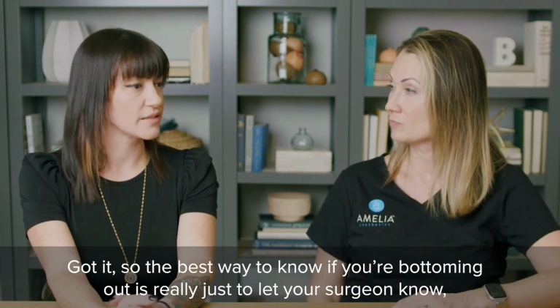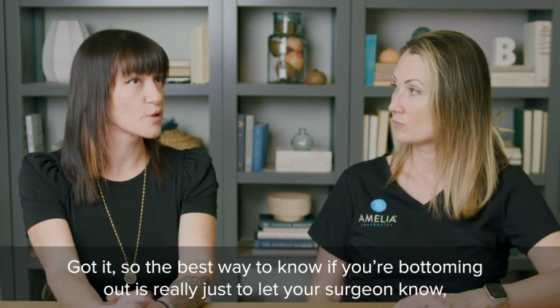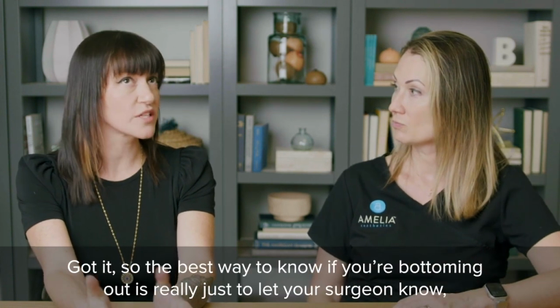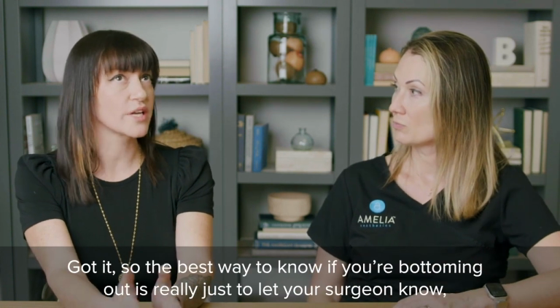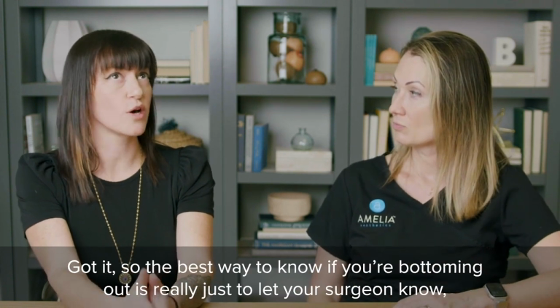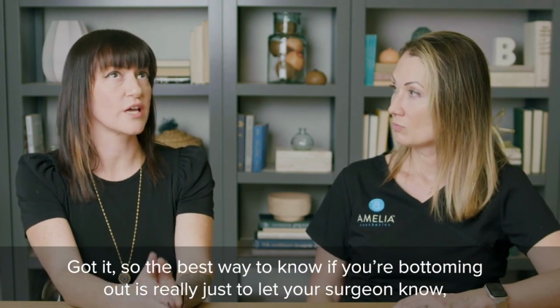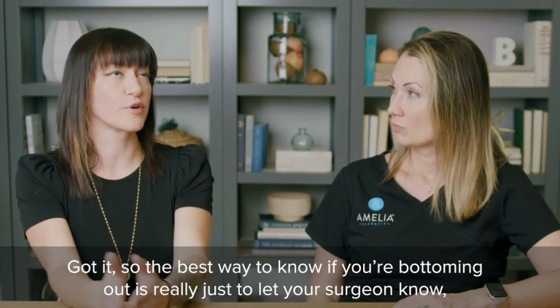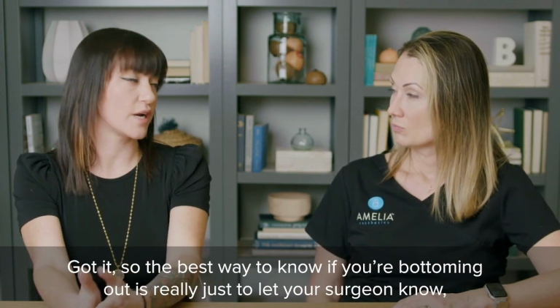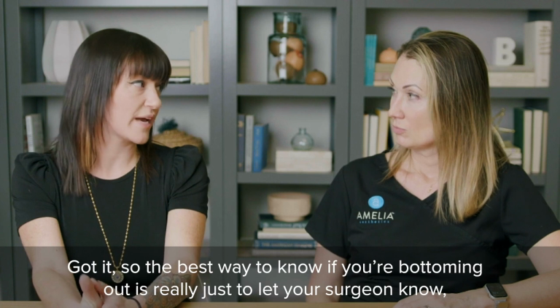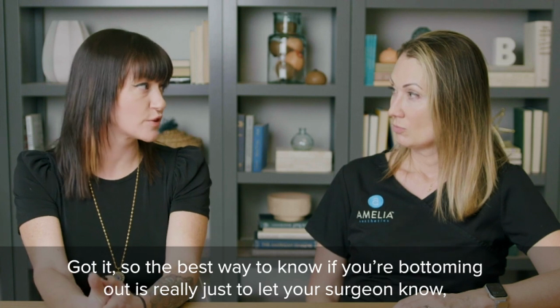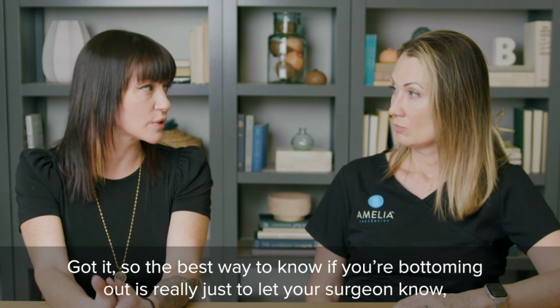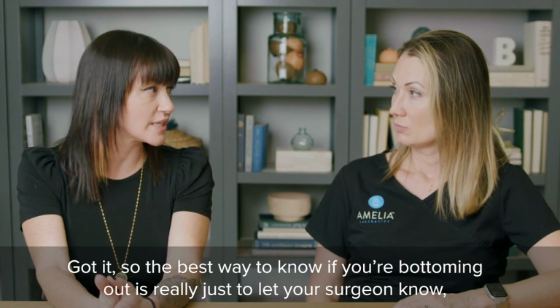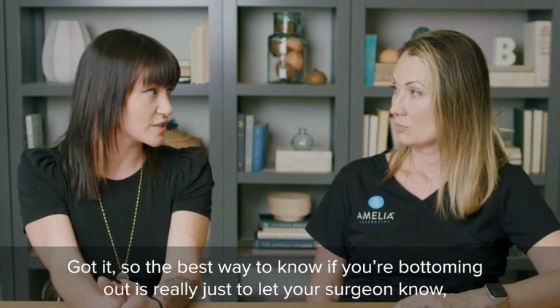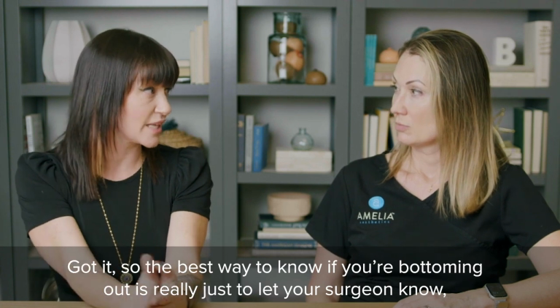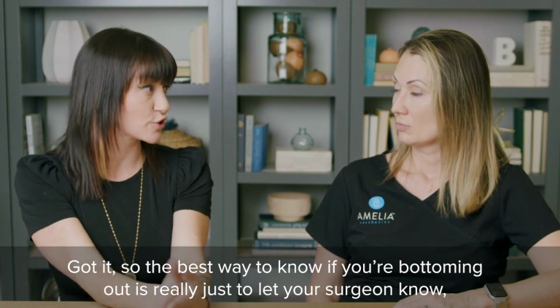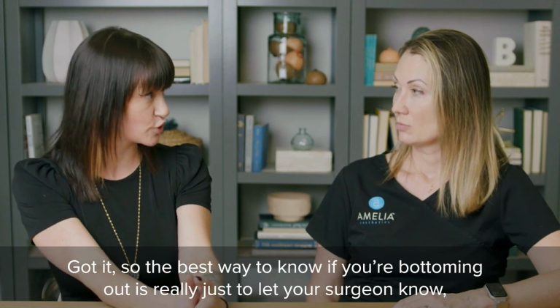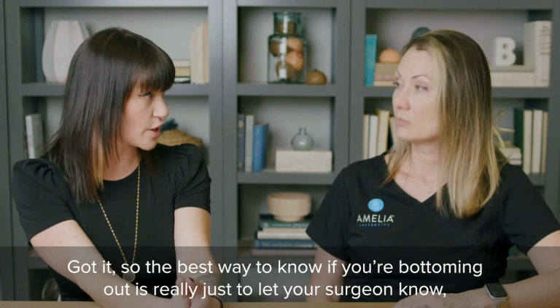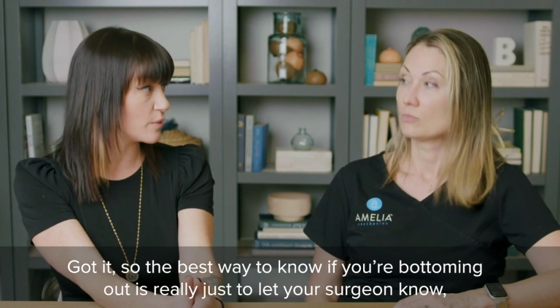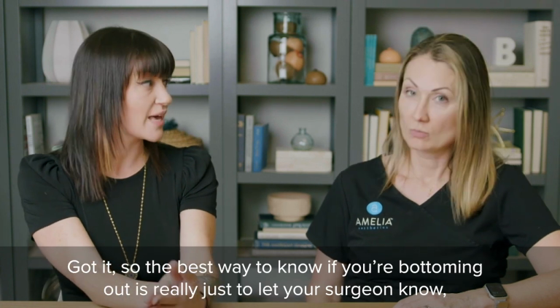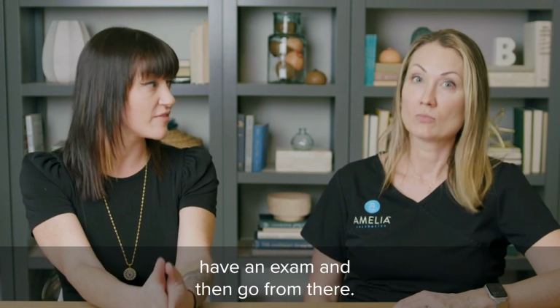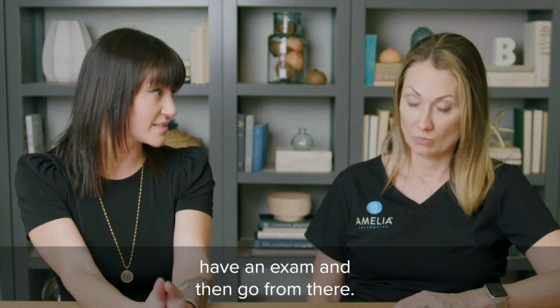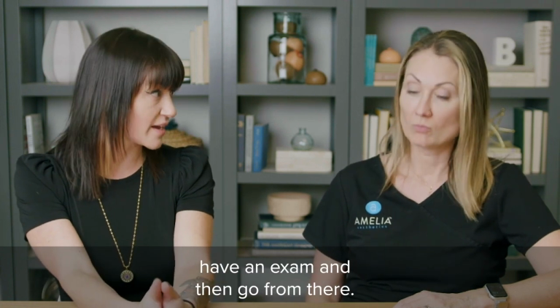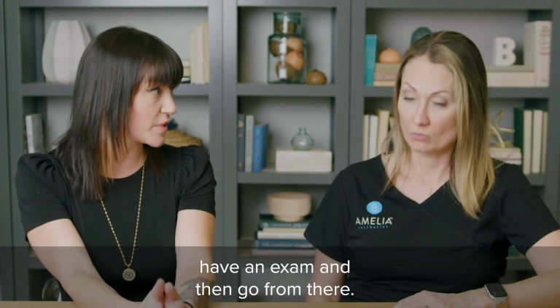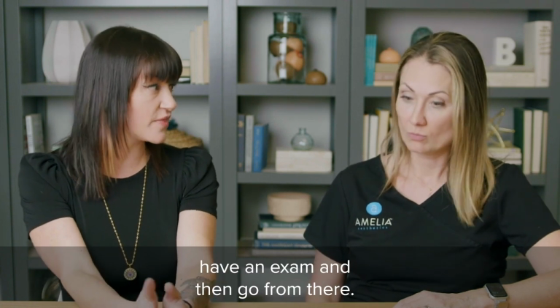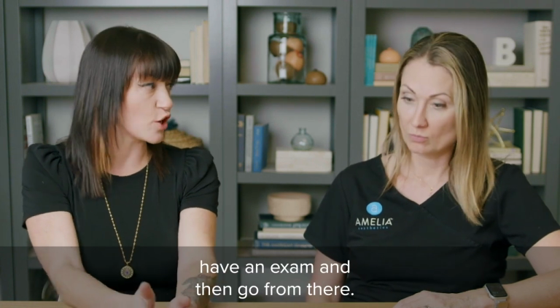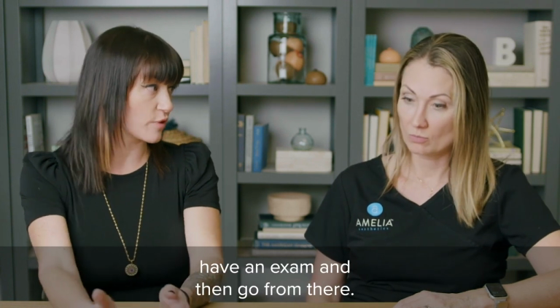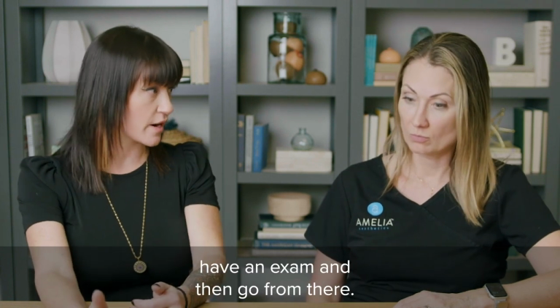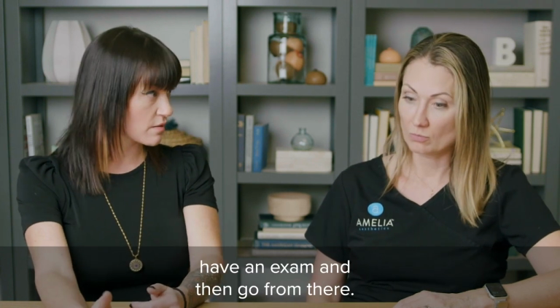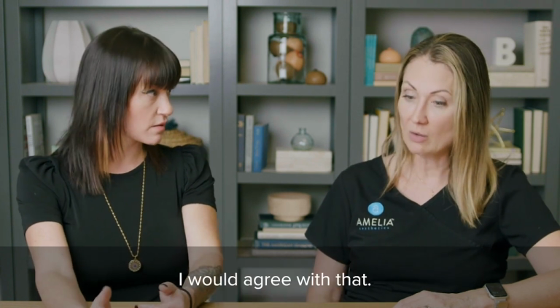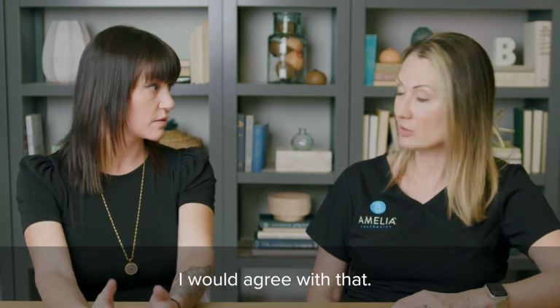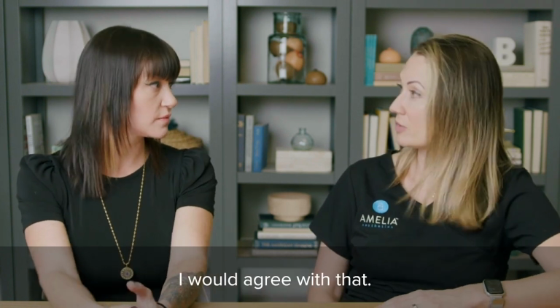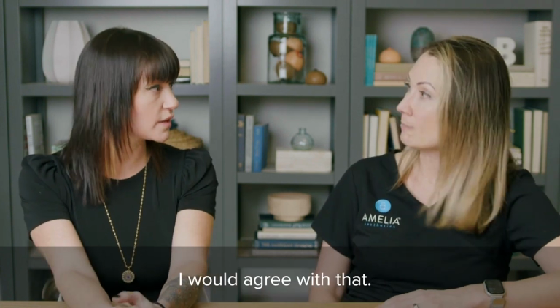The best way to know if you're bottoming out is really just to let your surgeon know, have an exam, and go from there. I would agree with that.